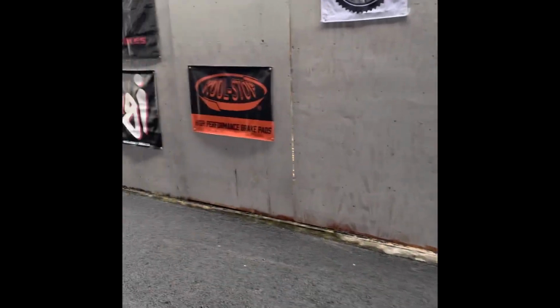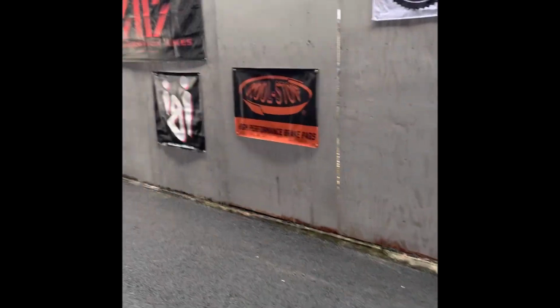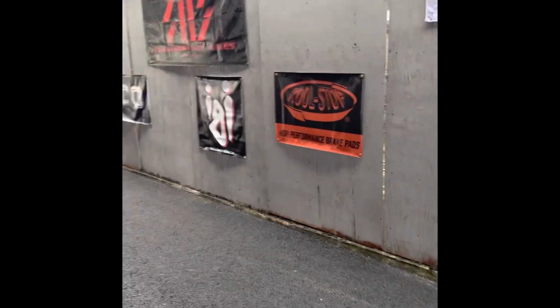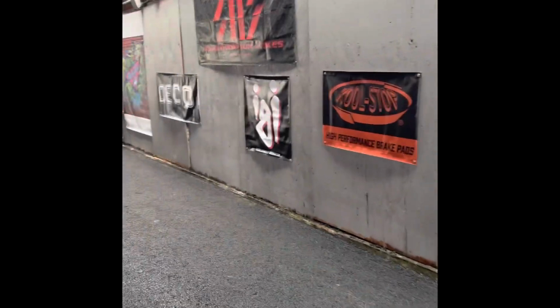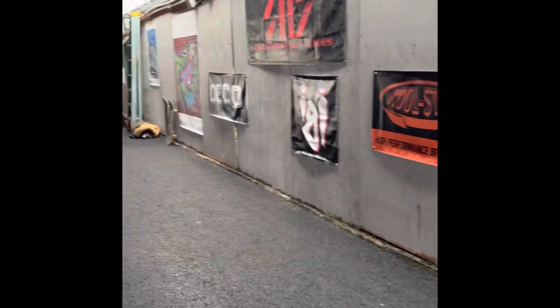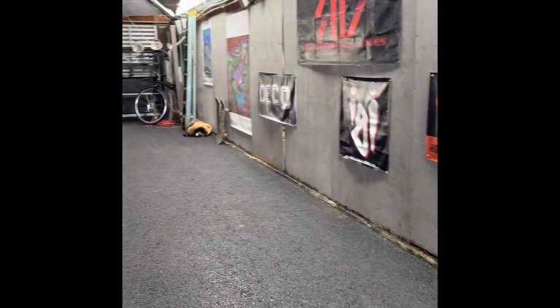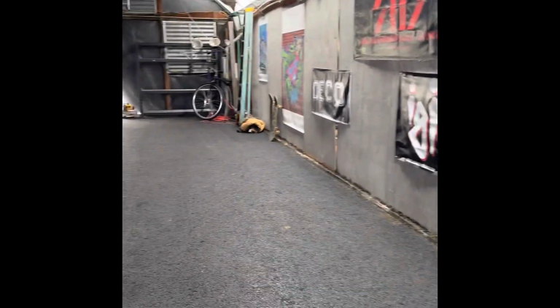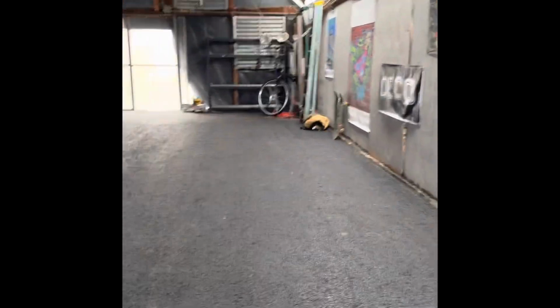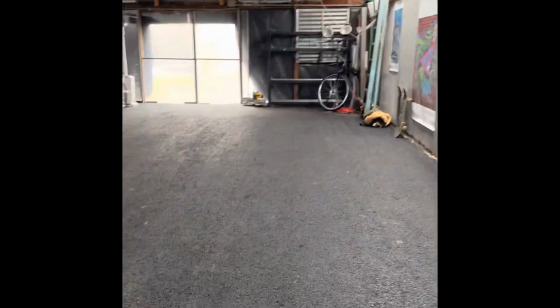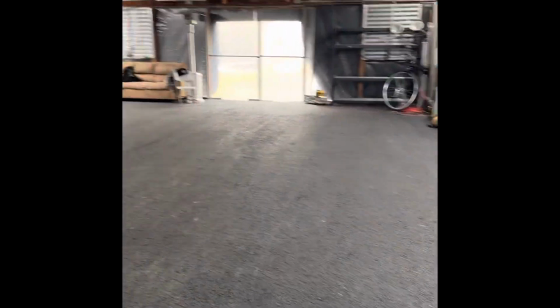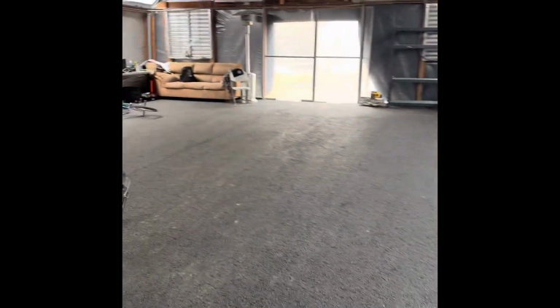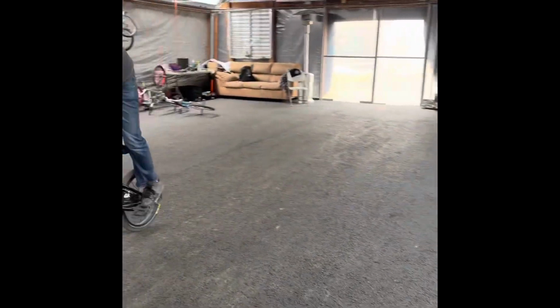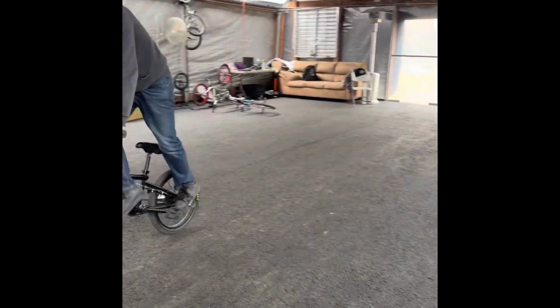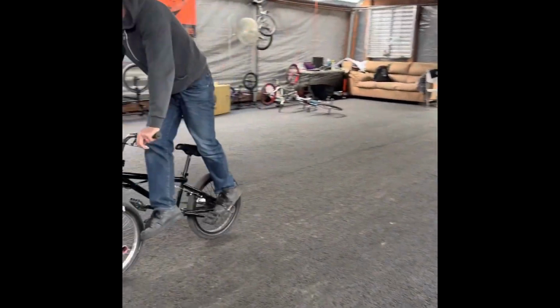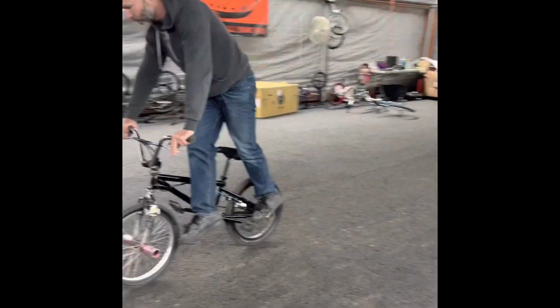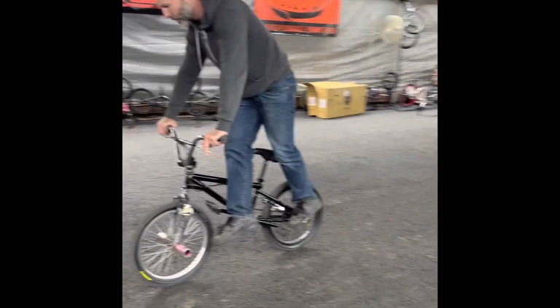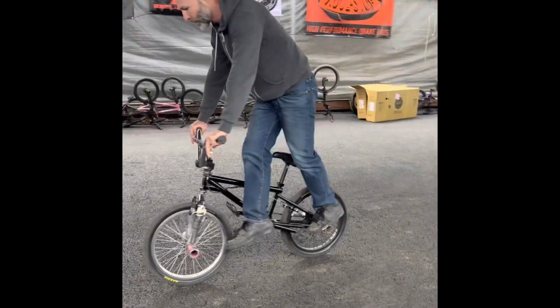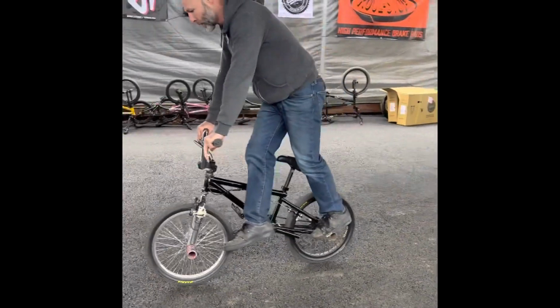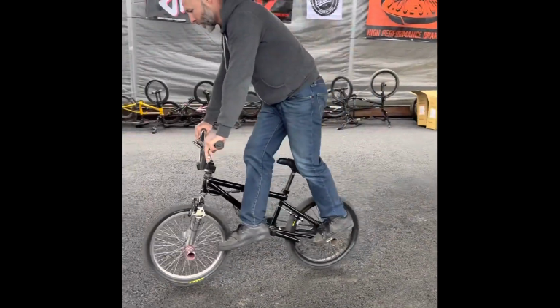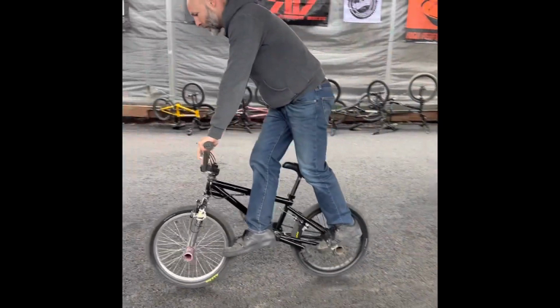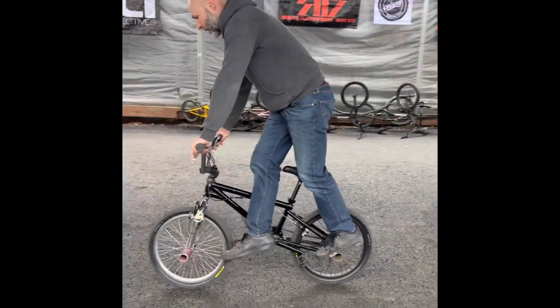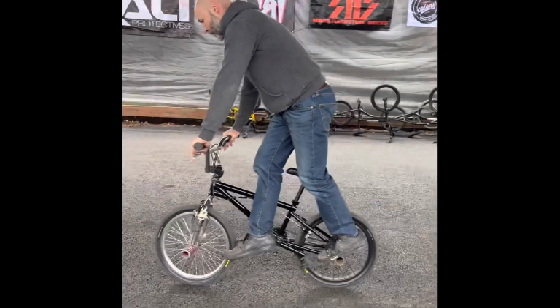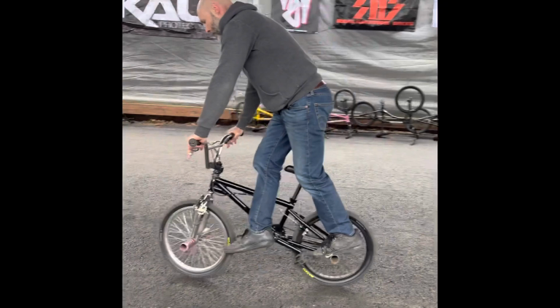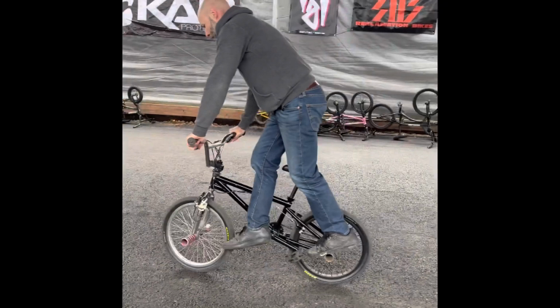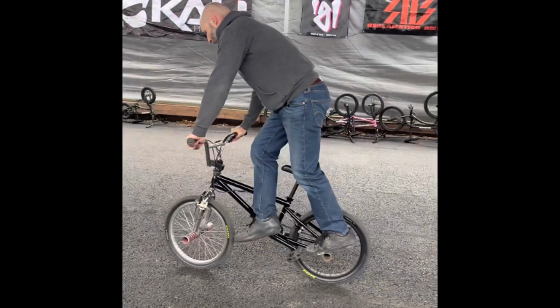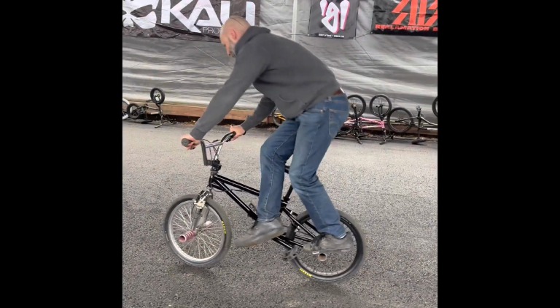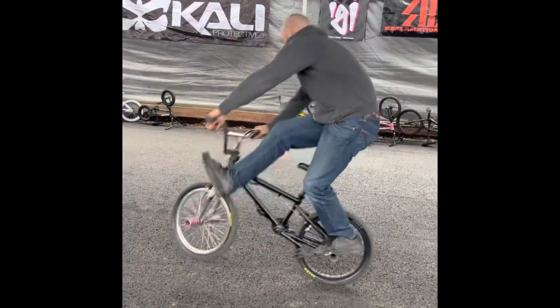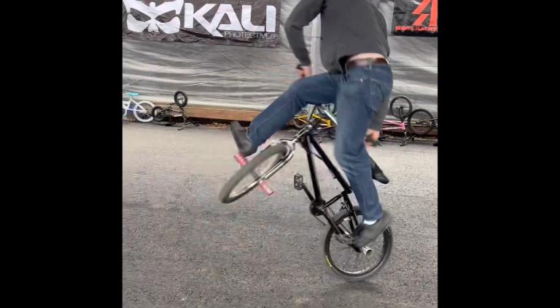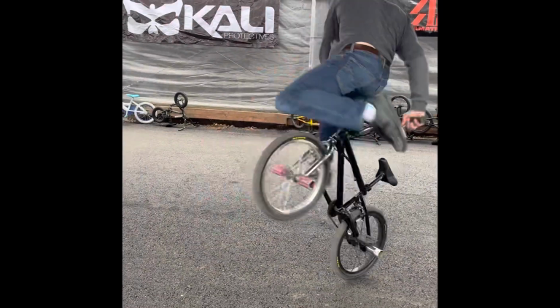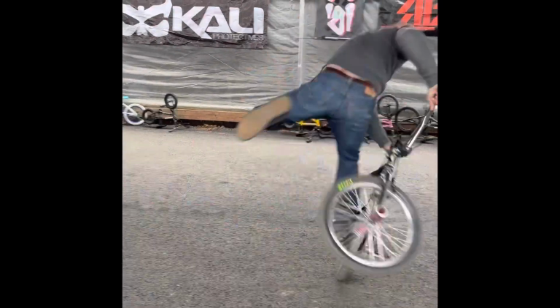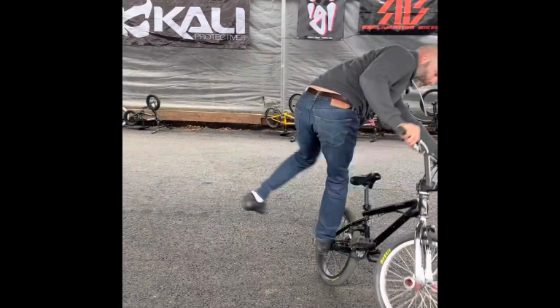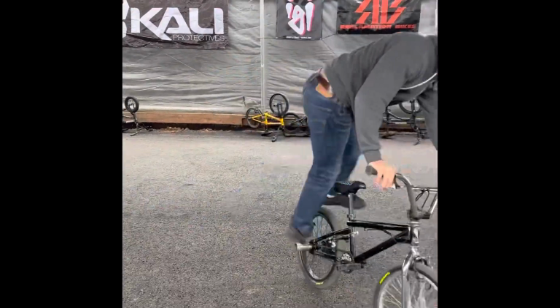It's another rainy day in Southern Oregon, but we got a little session going on here. Justin Rauch is here, freaking out.